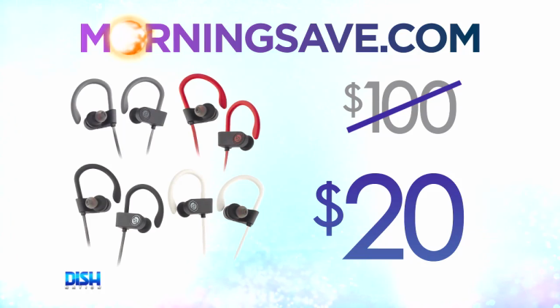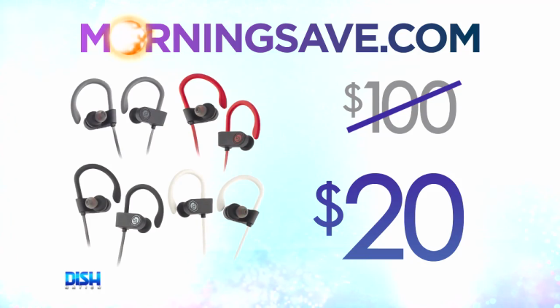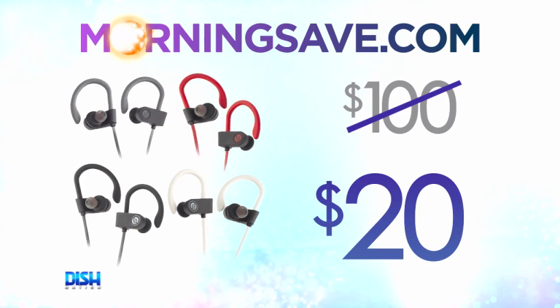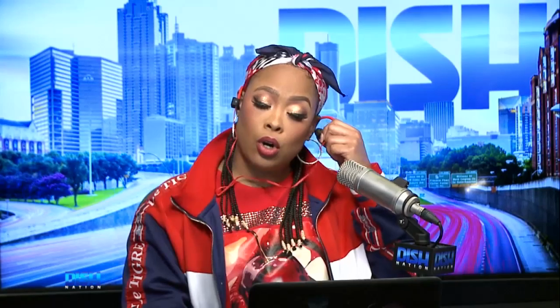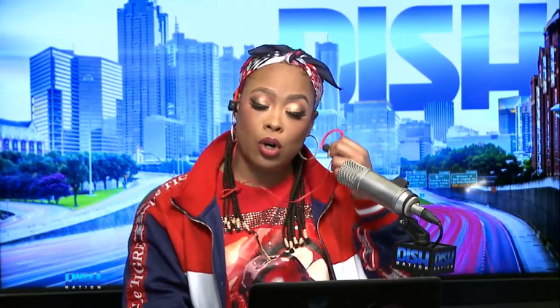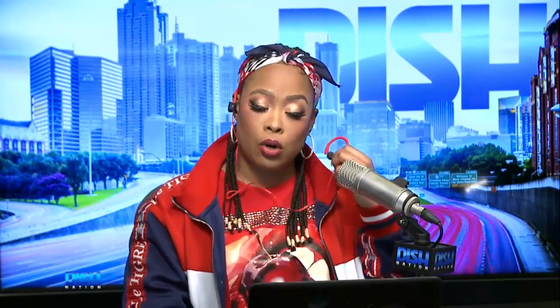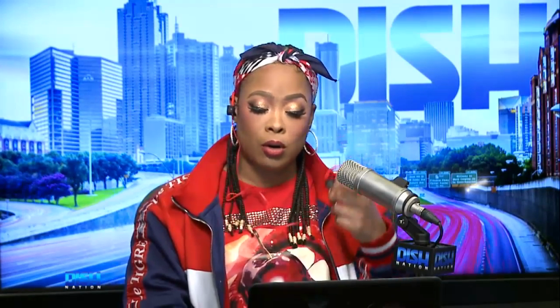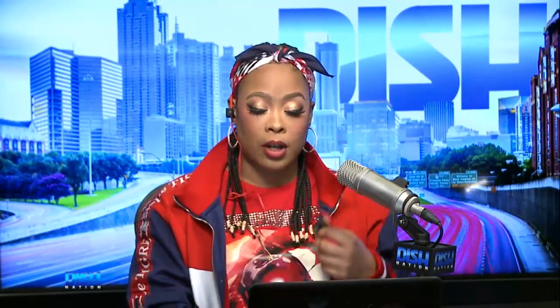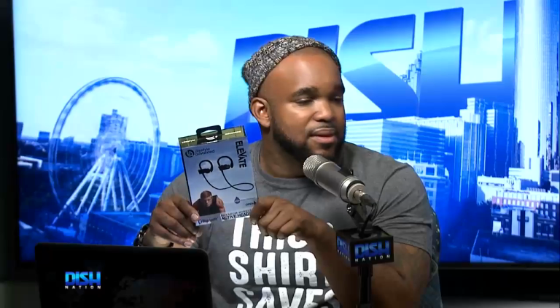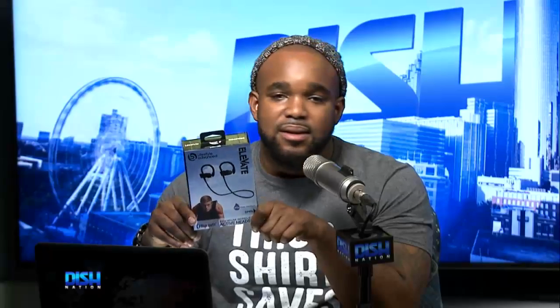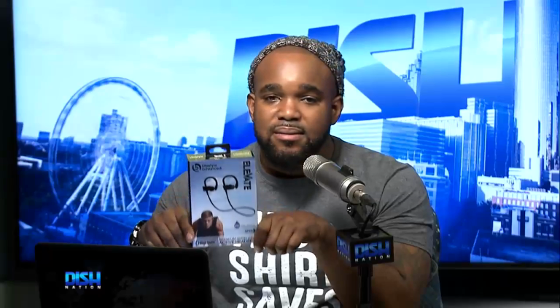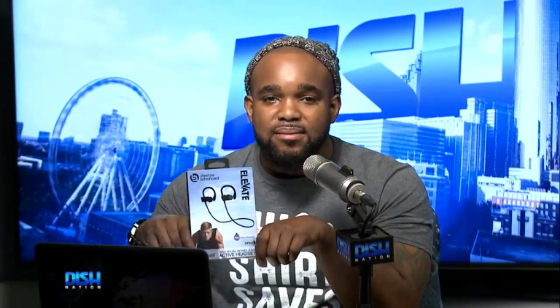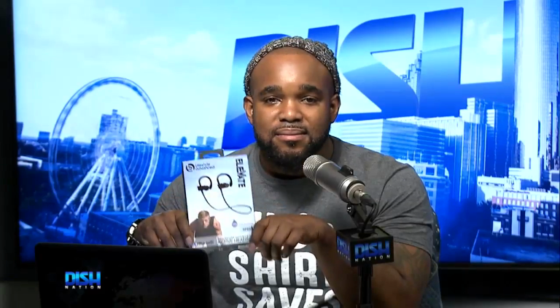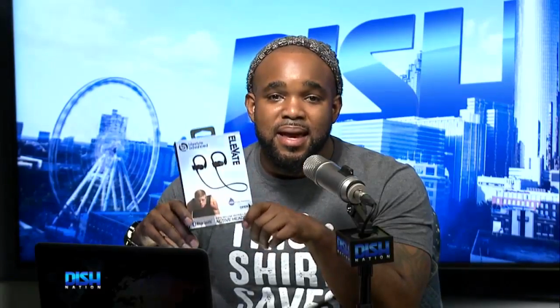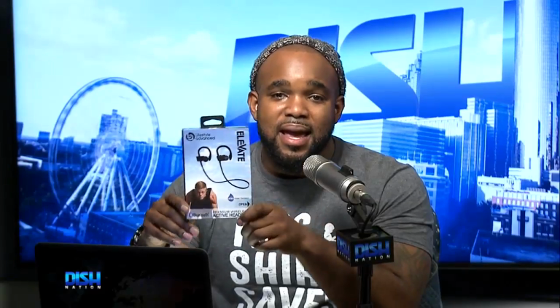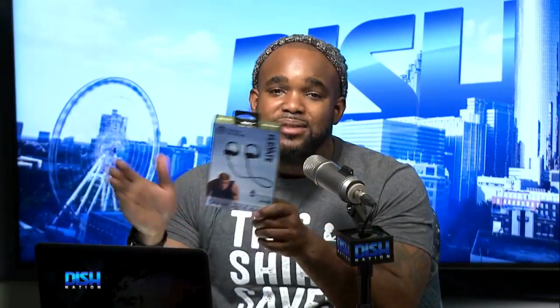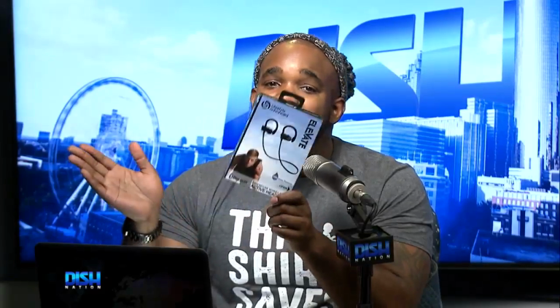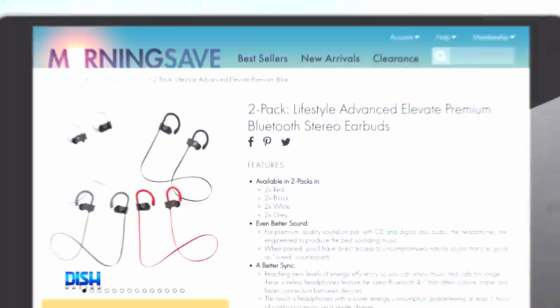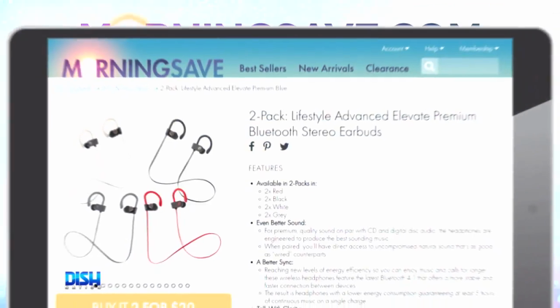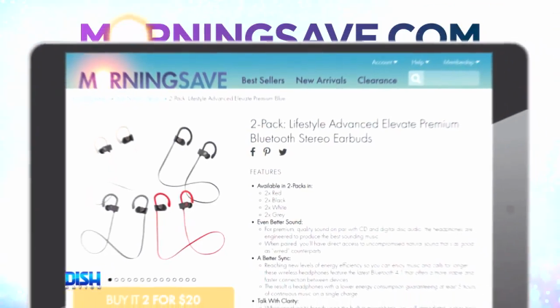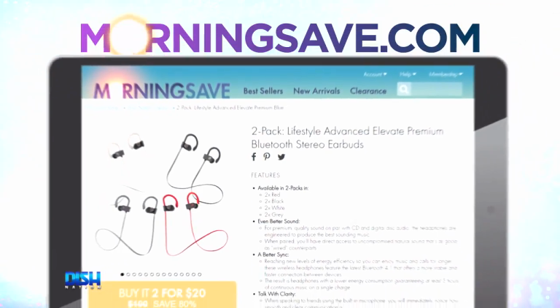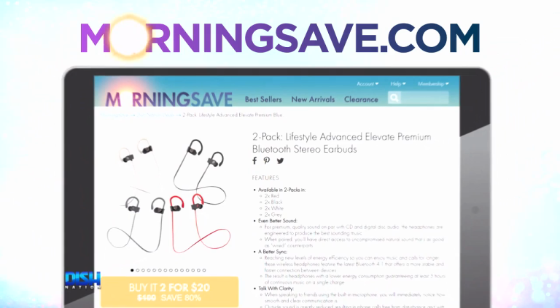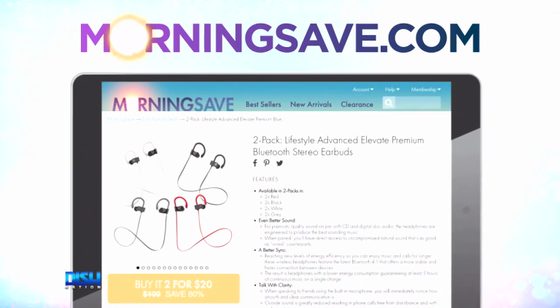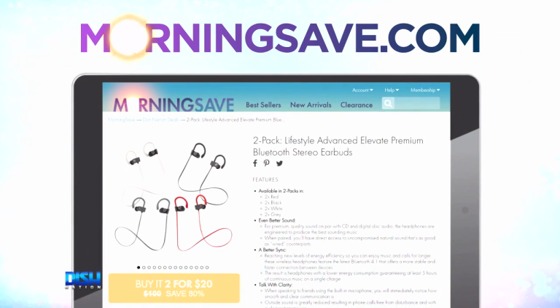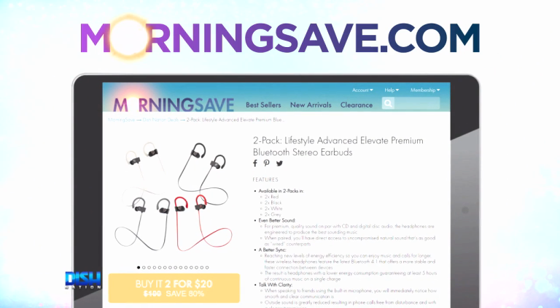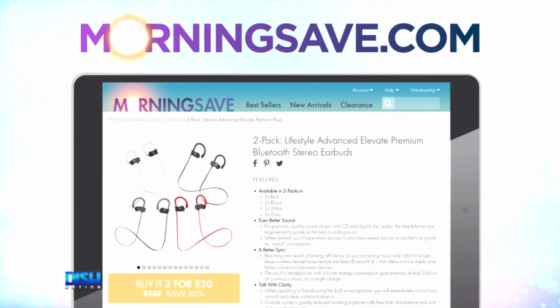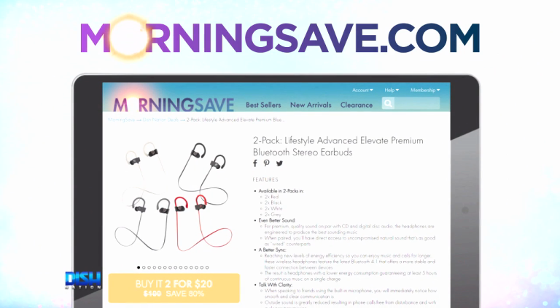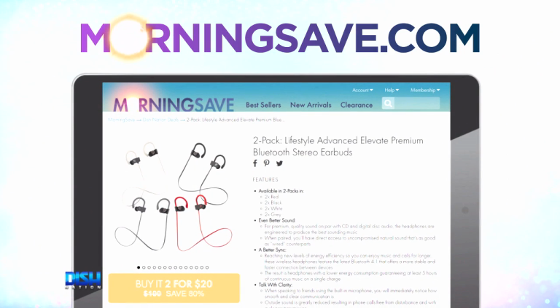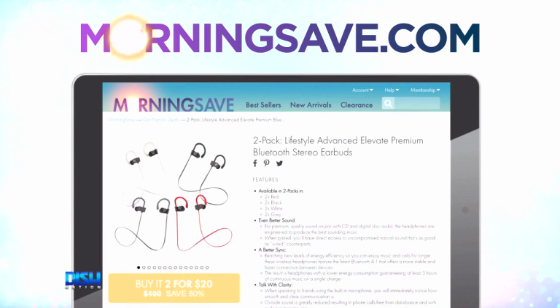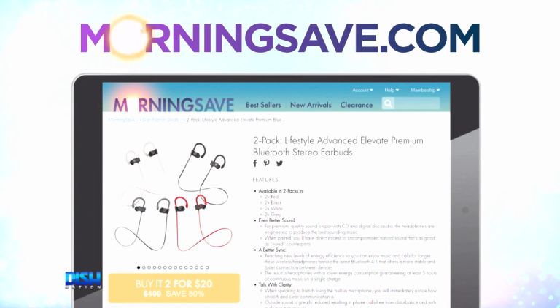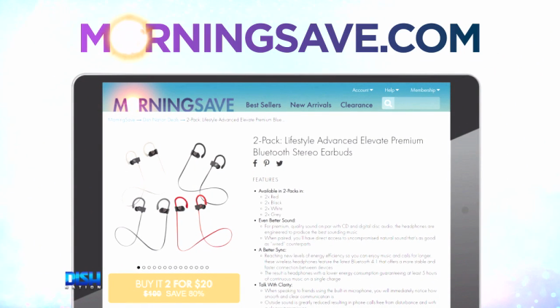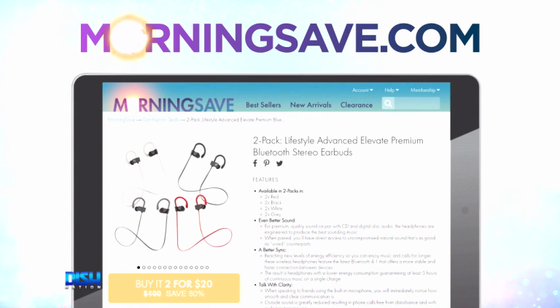$20? I agree. Just go to mortarsave.com and tell them Dish Nation sent you.